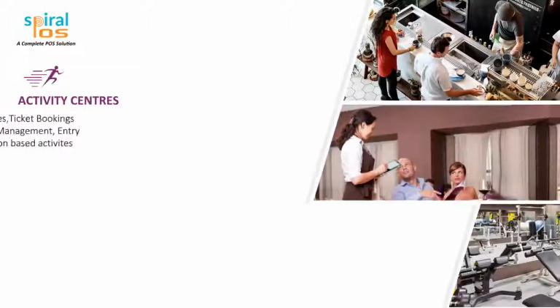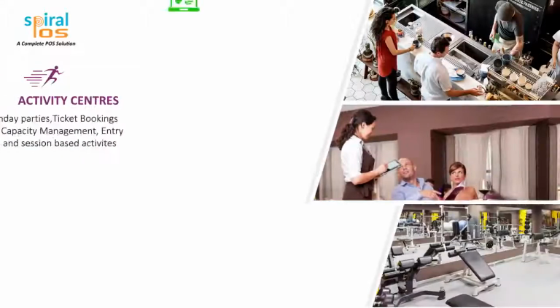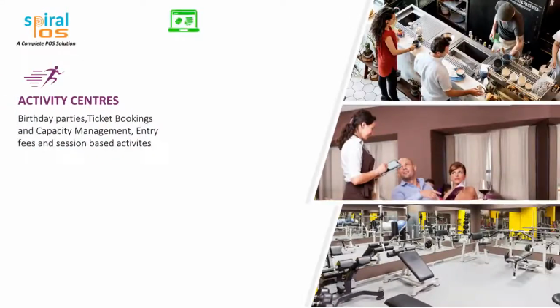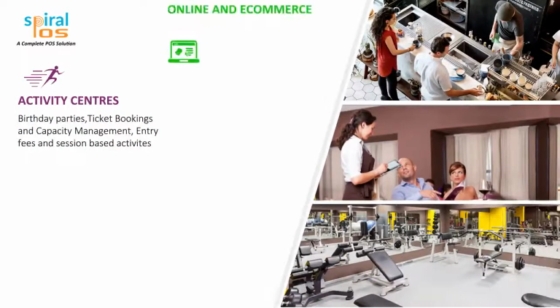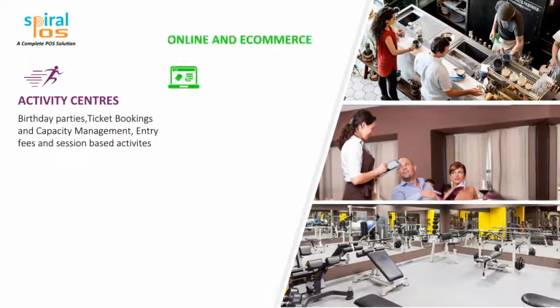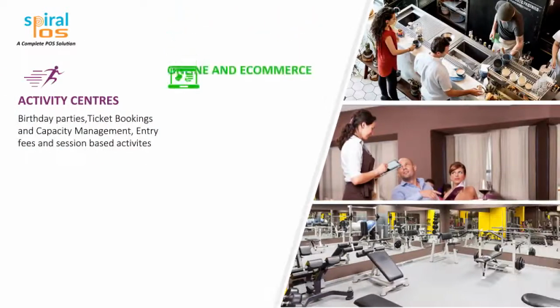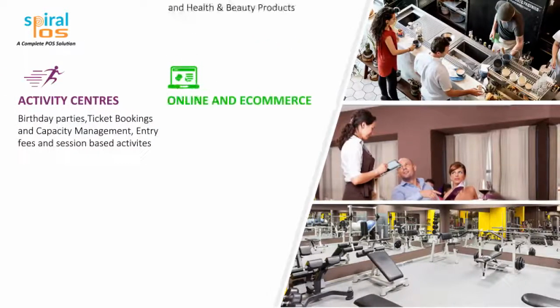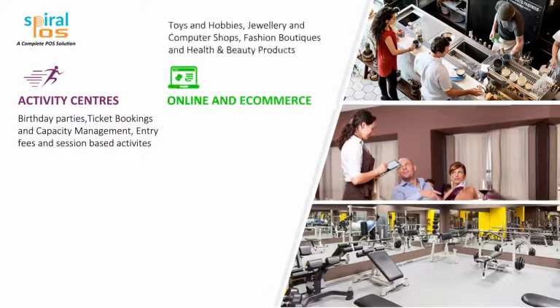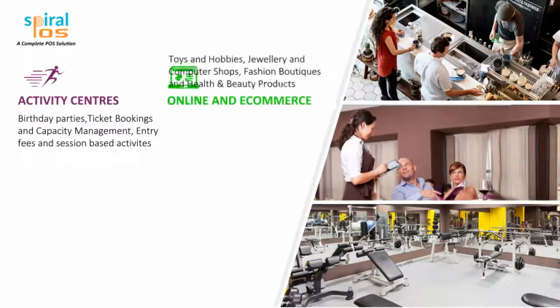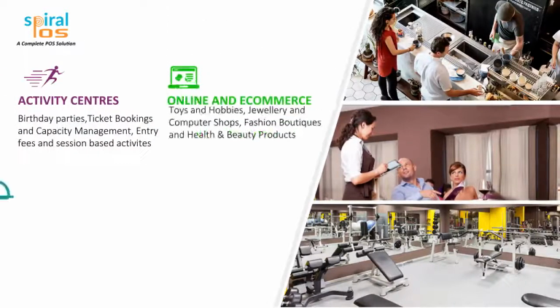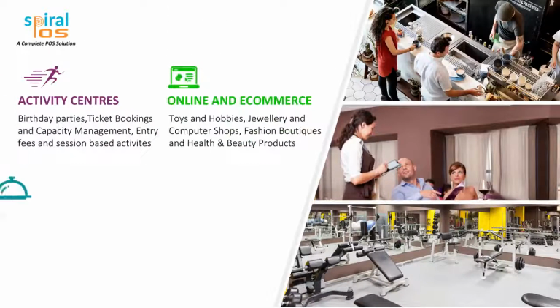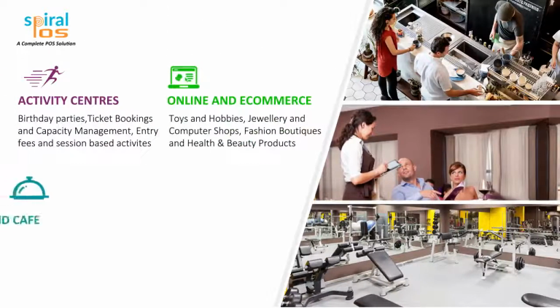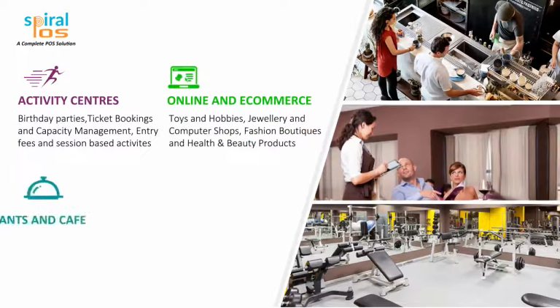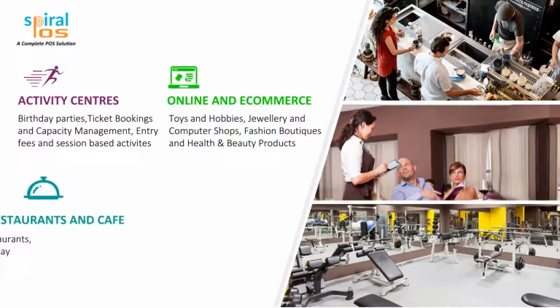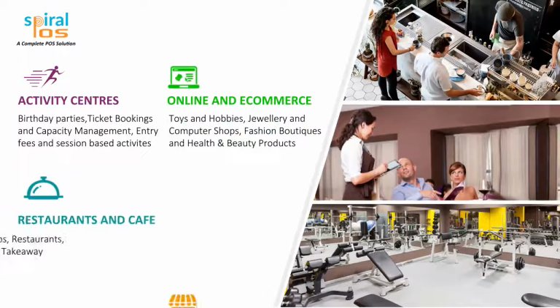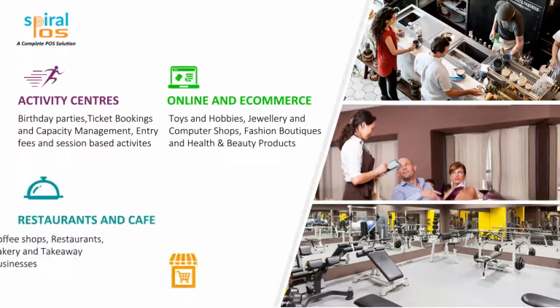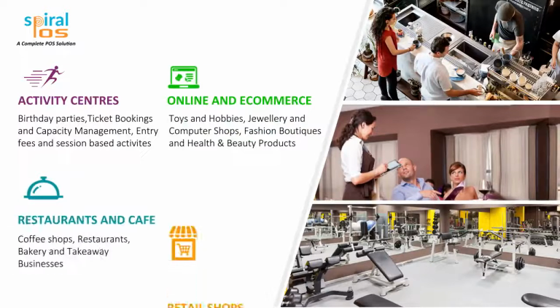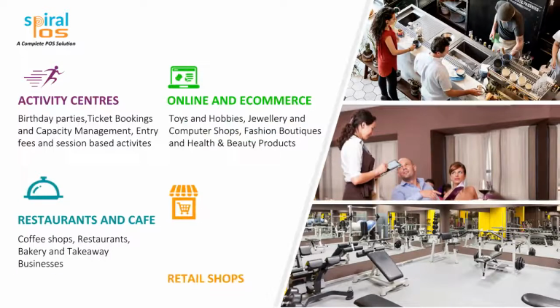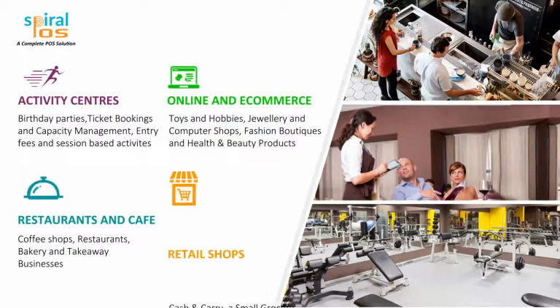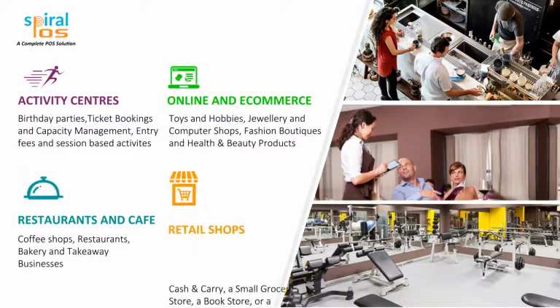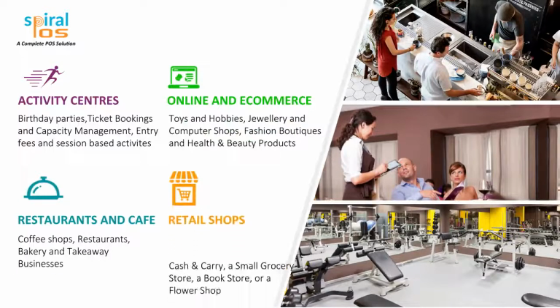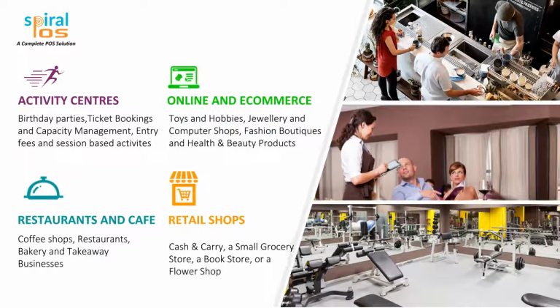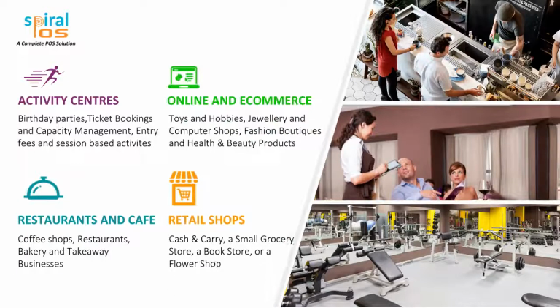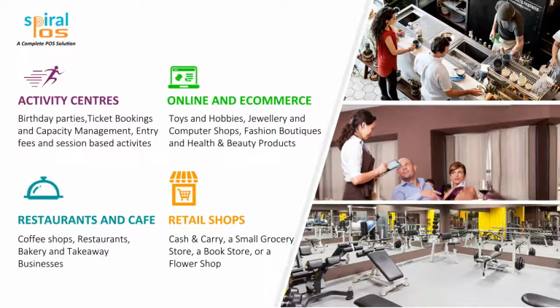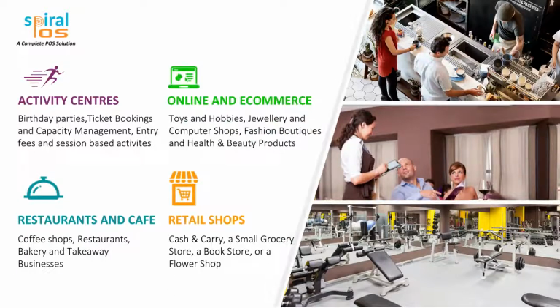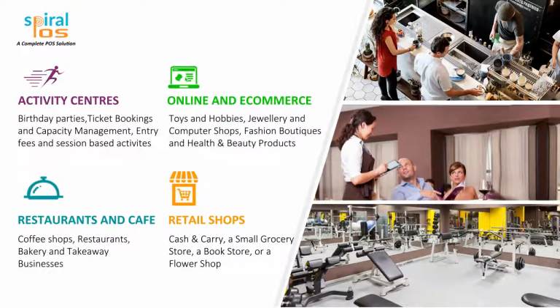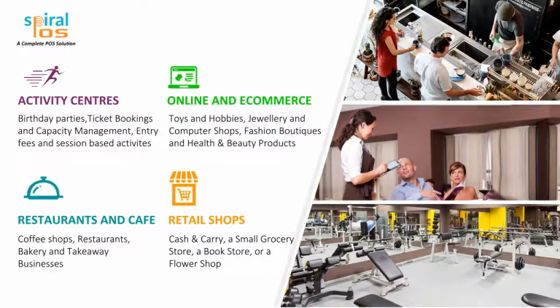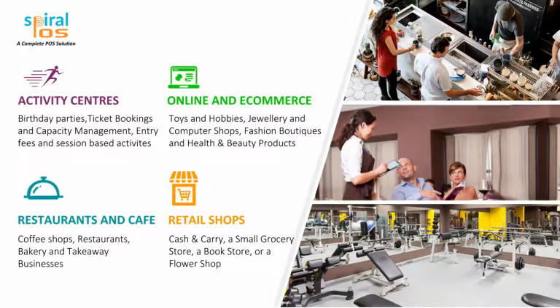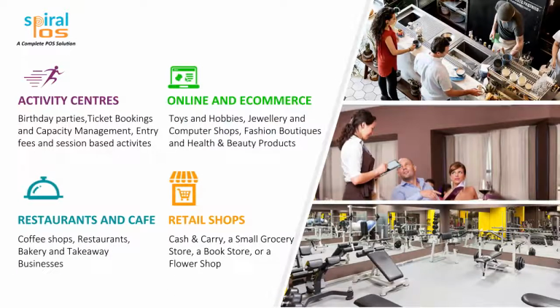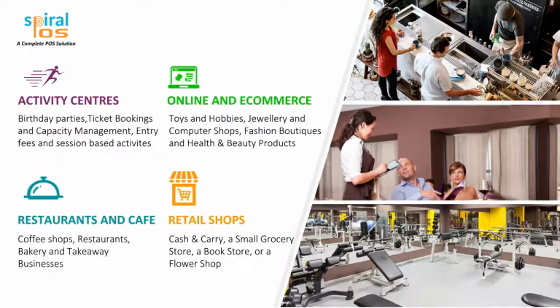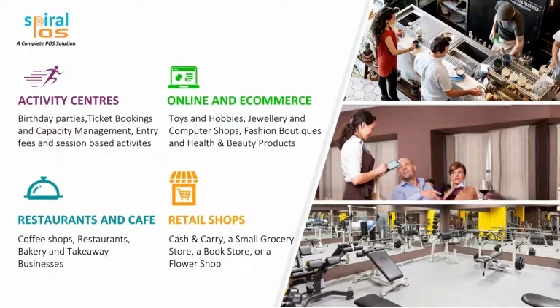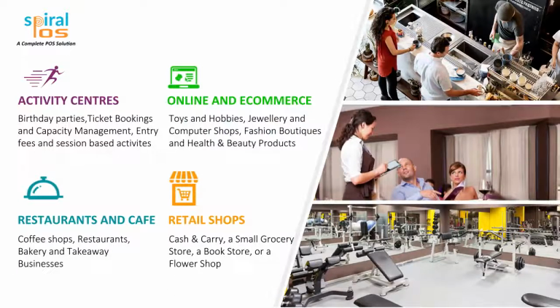Activity center. Online and e-commerce. Restaurant and cafe. Retail shops.